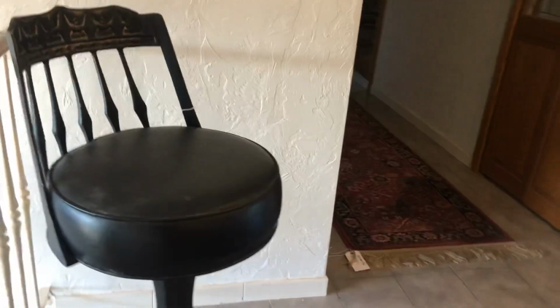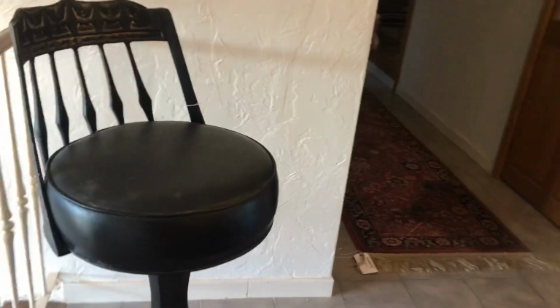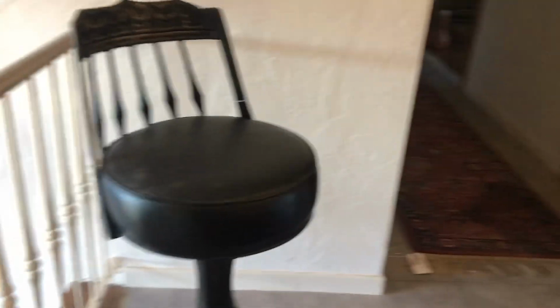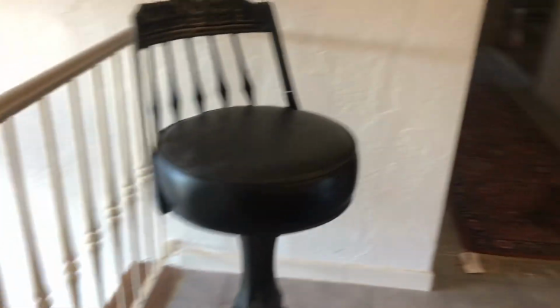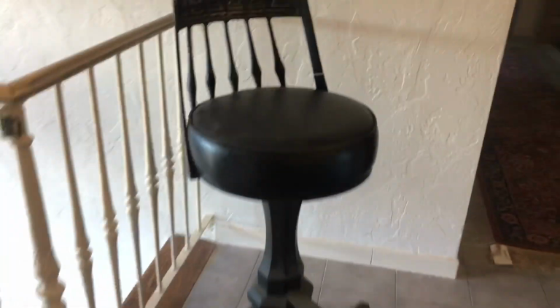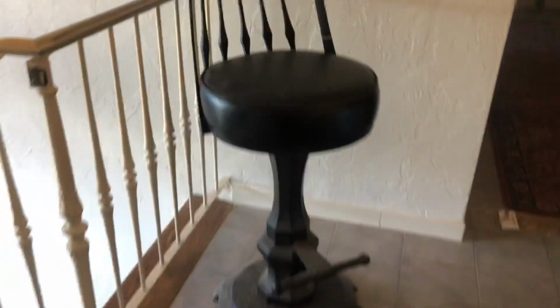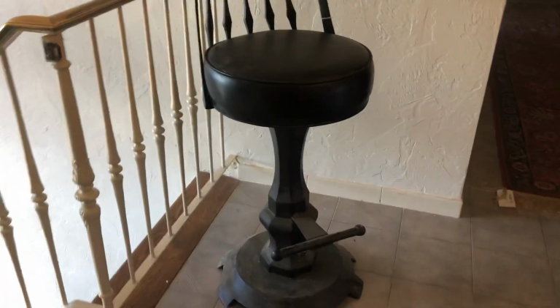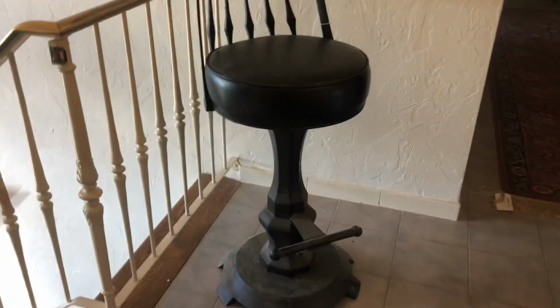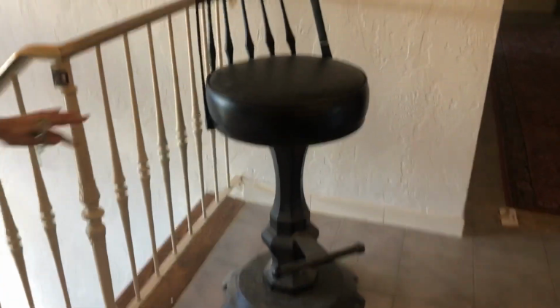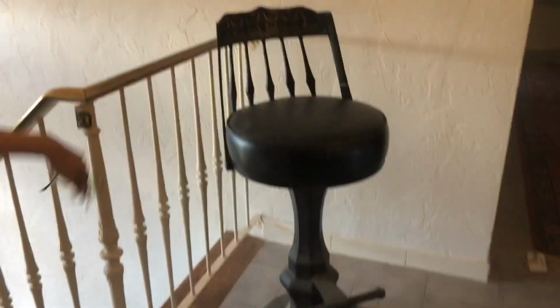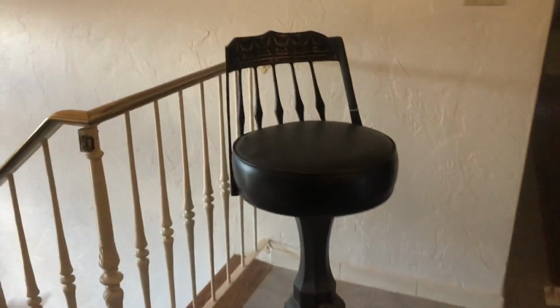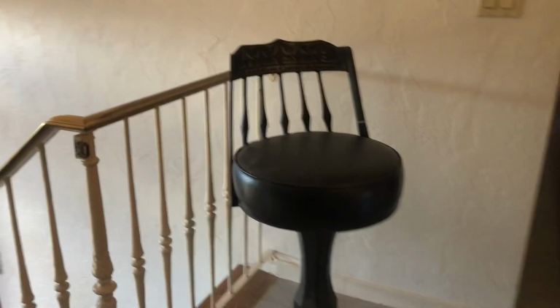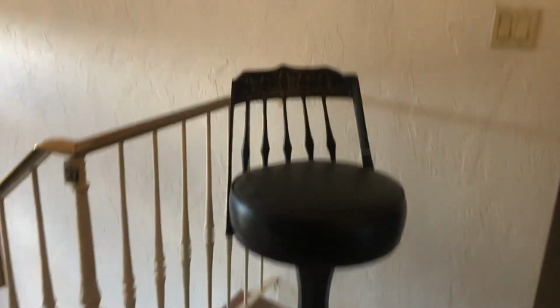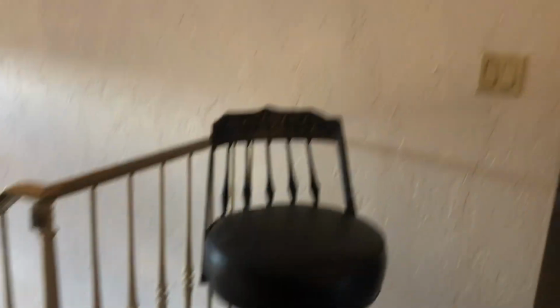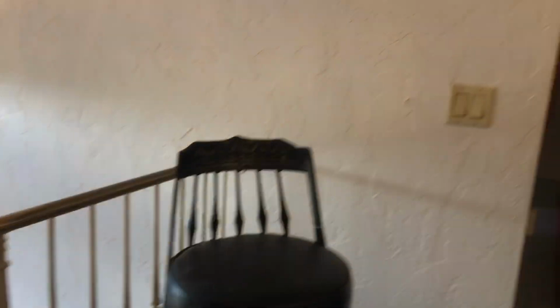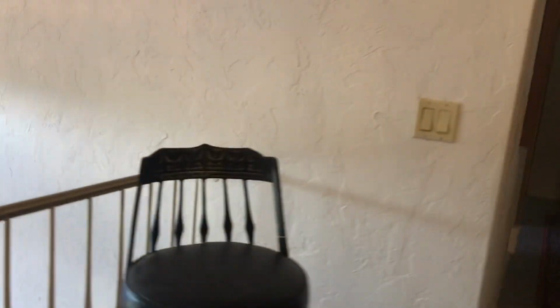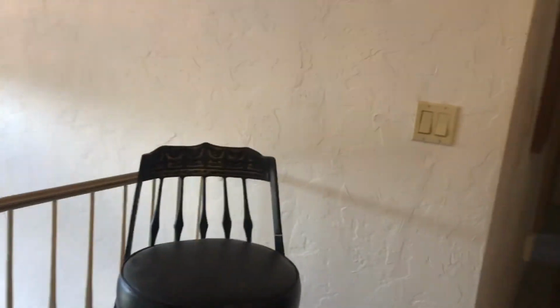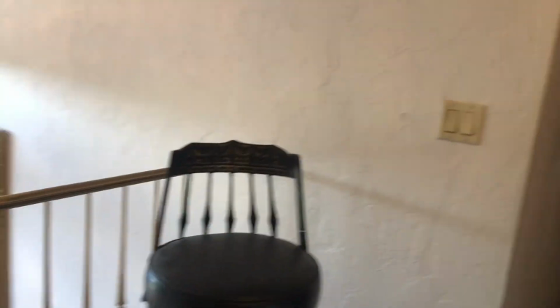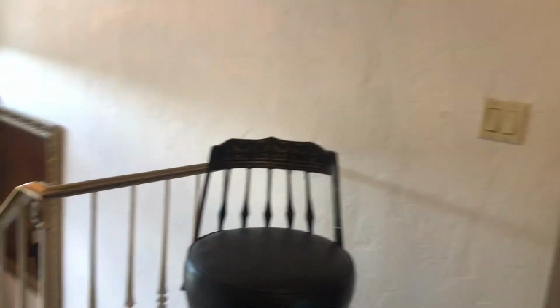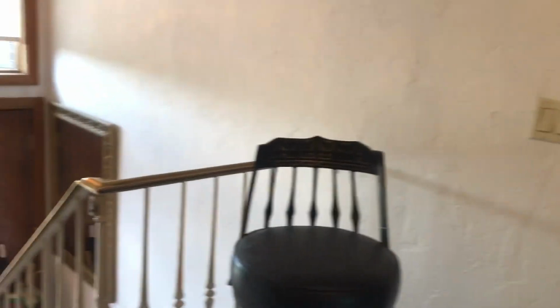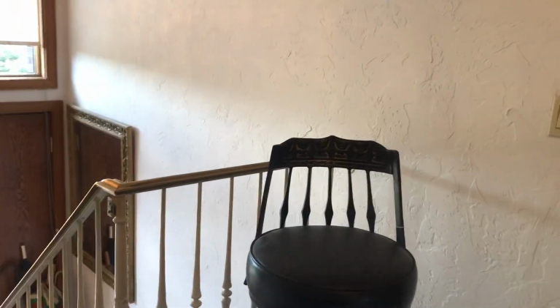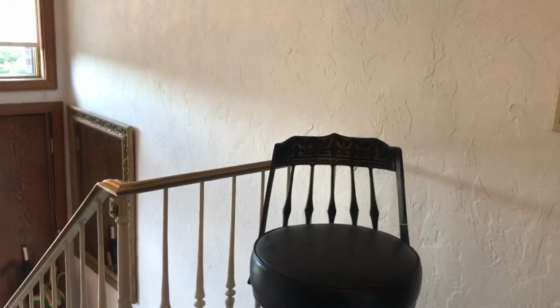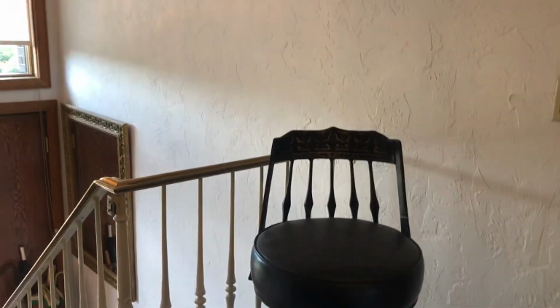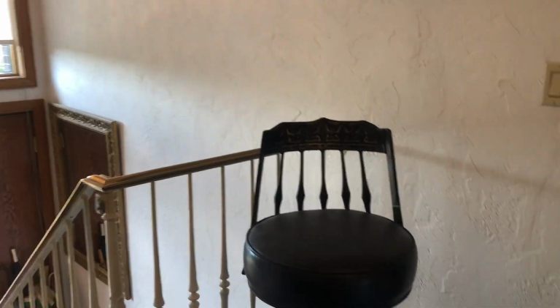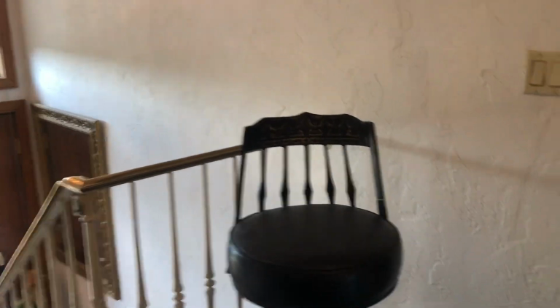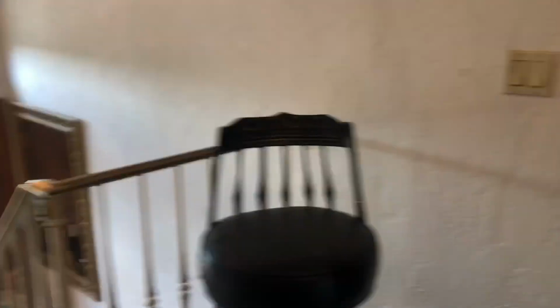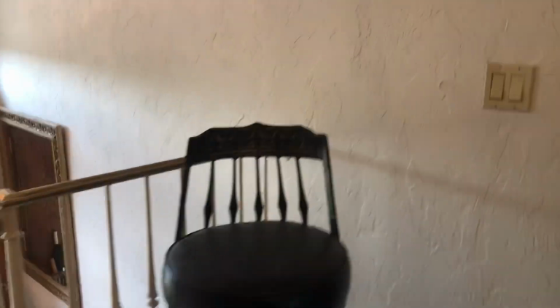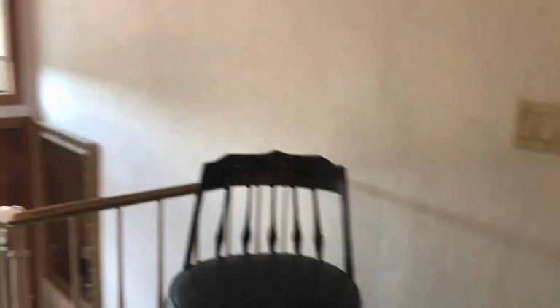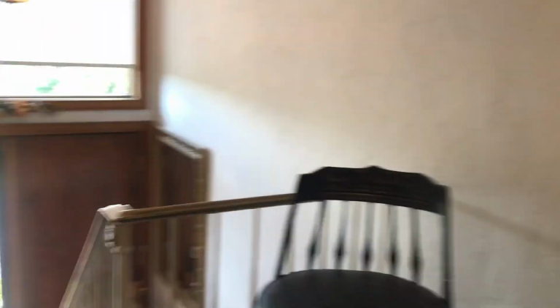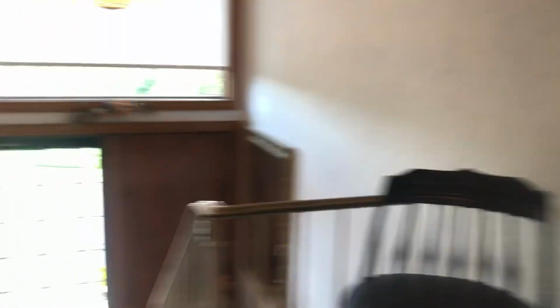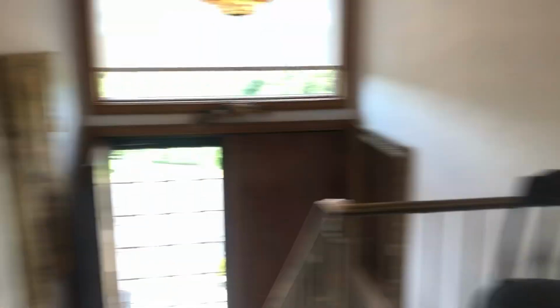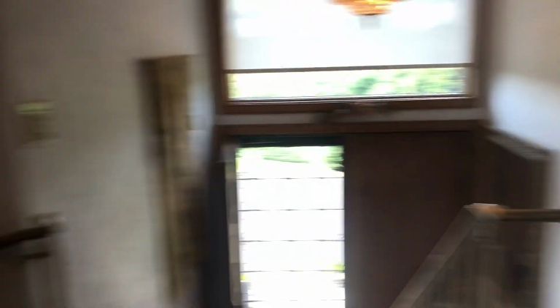Vintage barstool — I love that, that's awesome. Do you want to start over here? Sure.